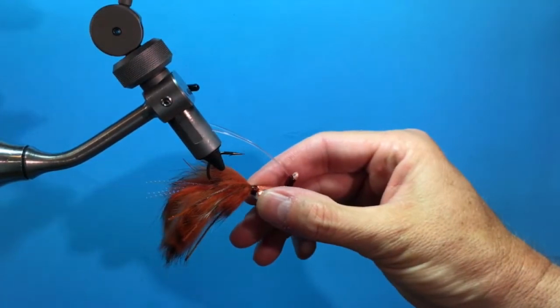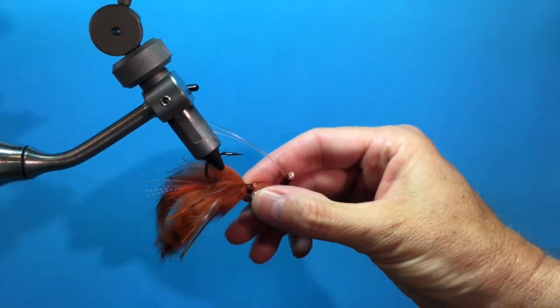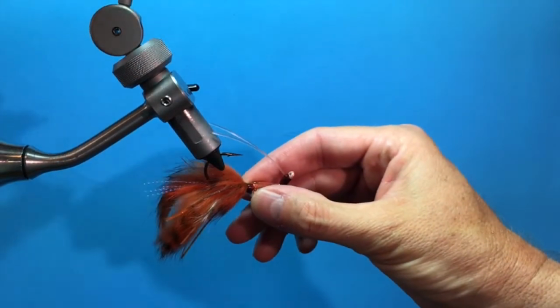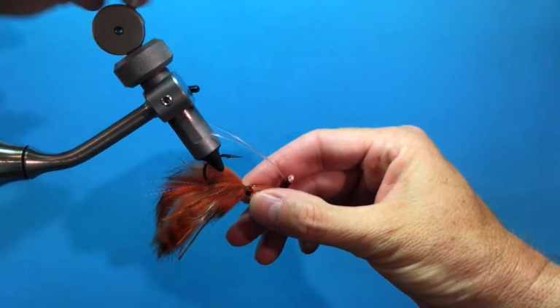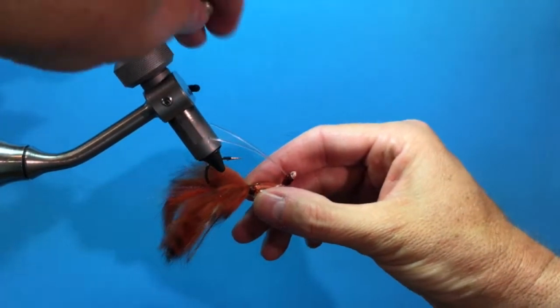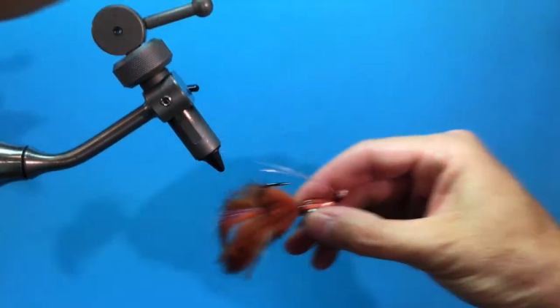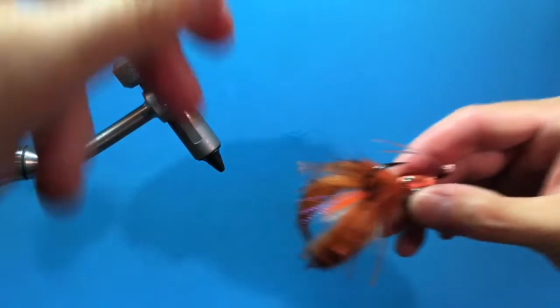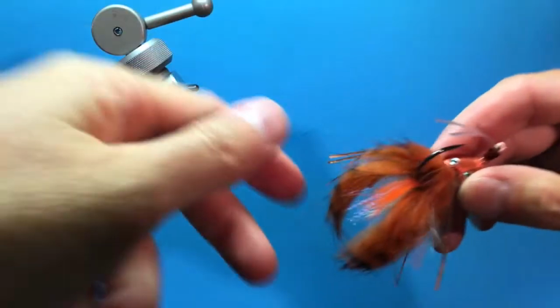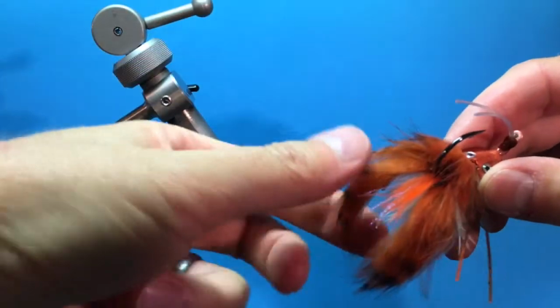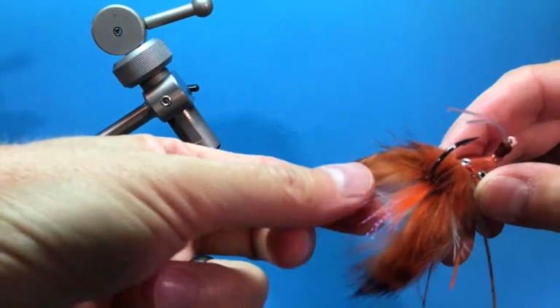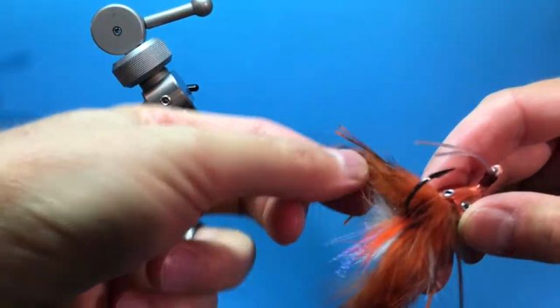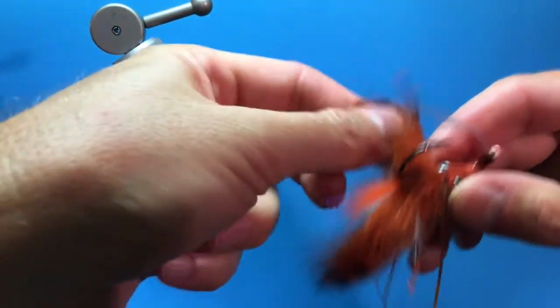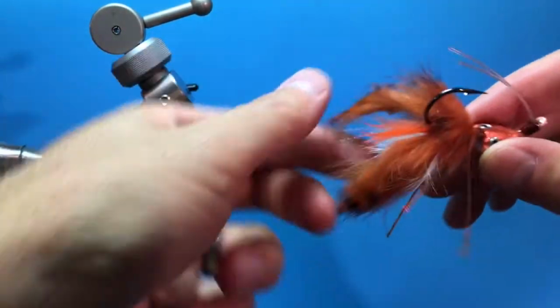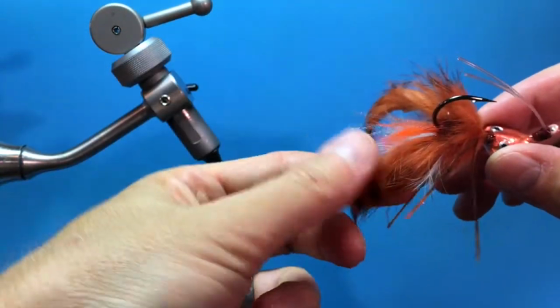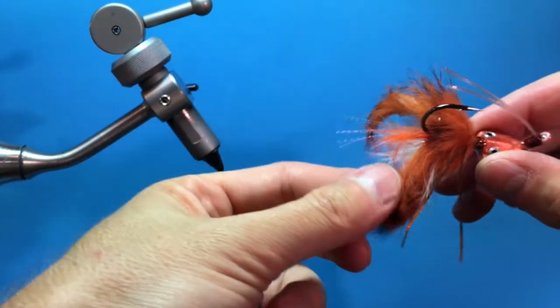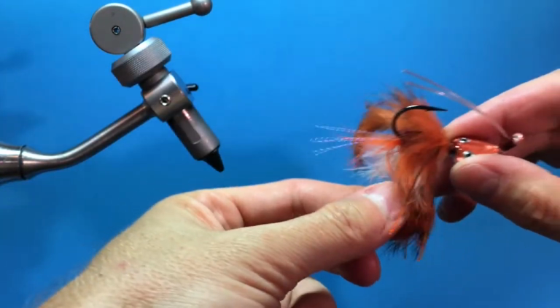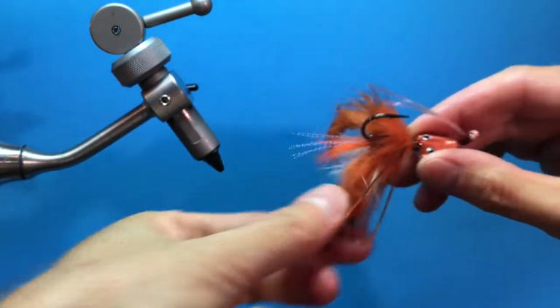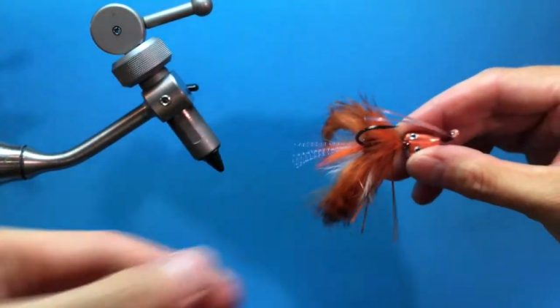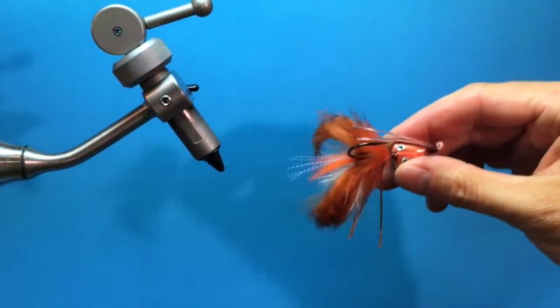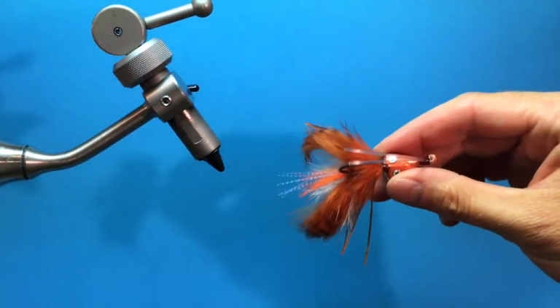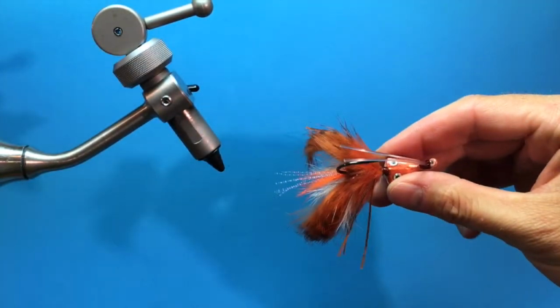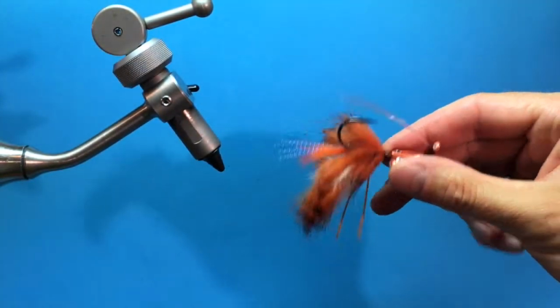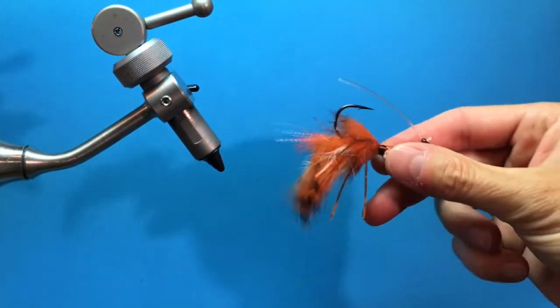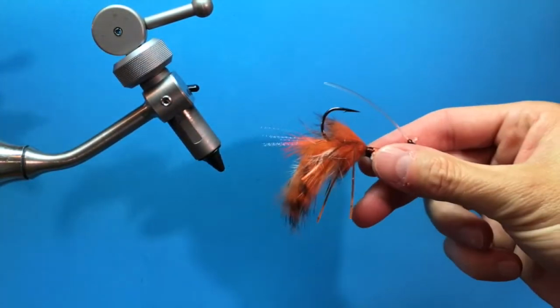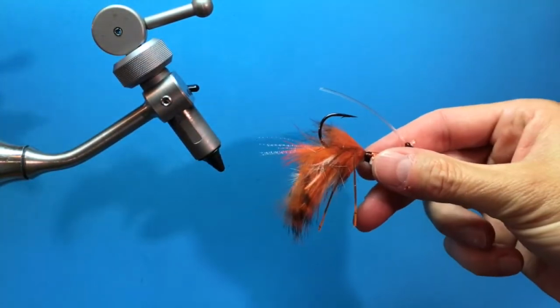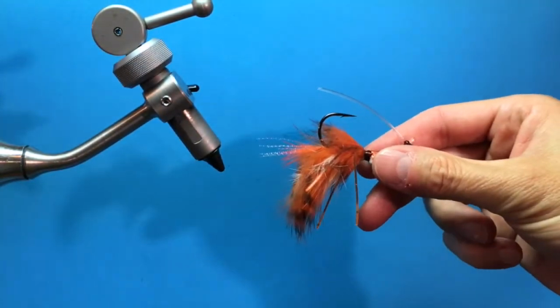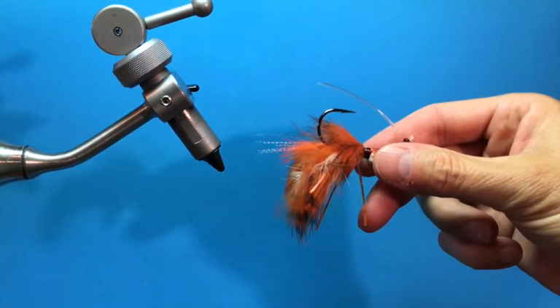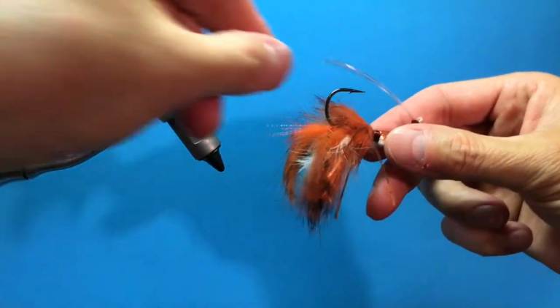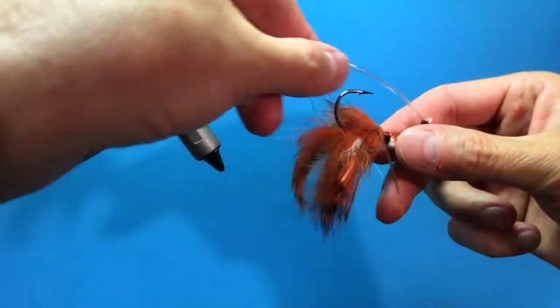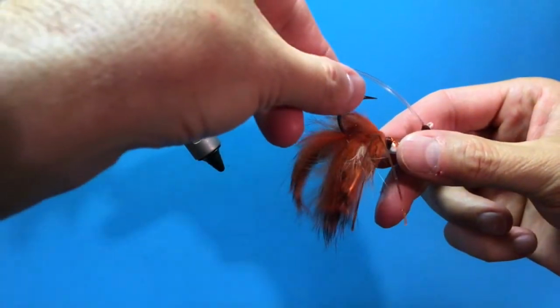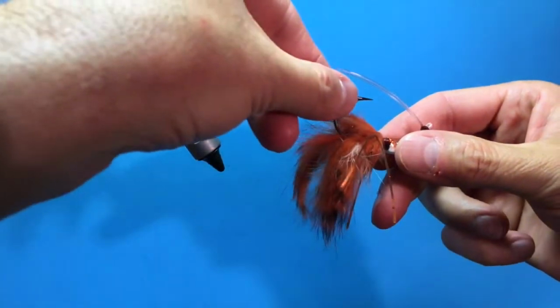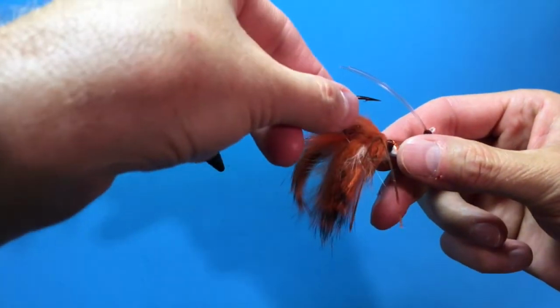I'm going to use Hard as Hull head cement, apply that to the thread wraps here. So there is a new penny beastie bug.